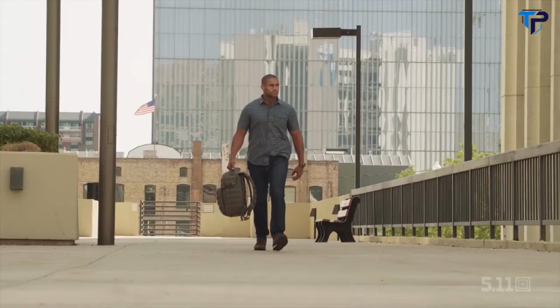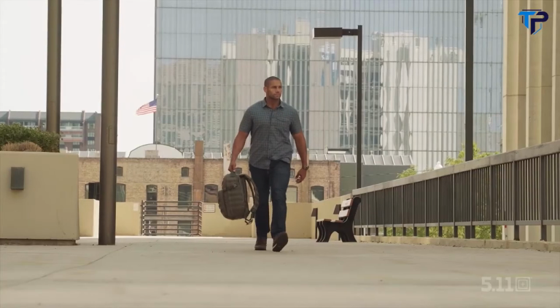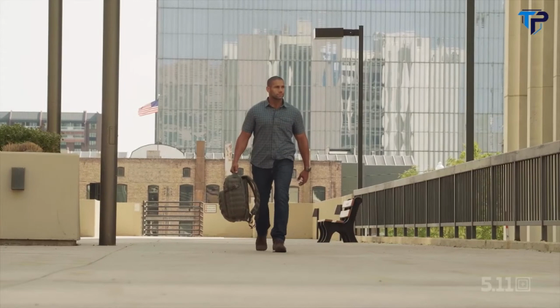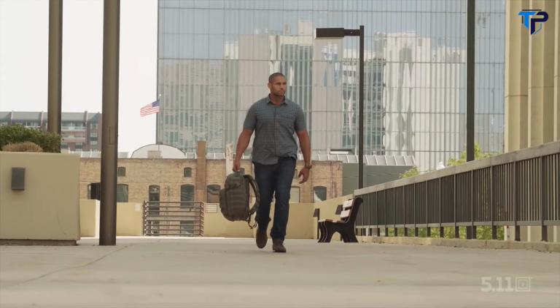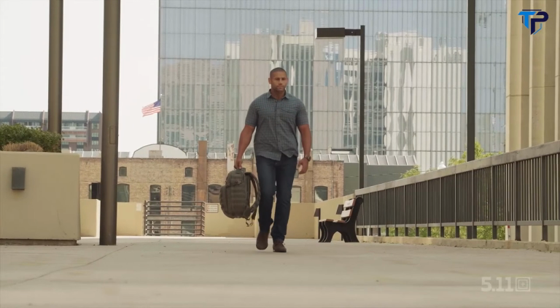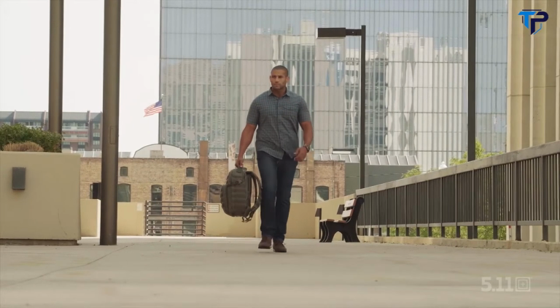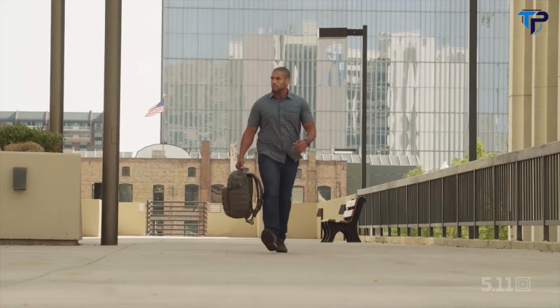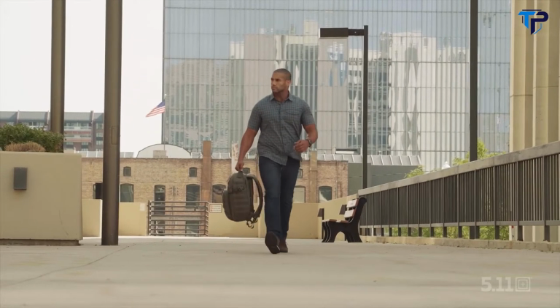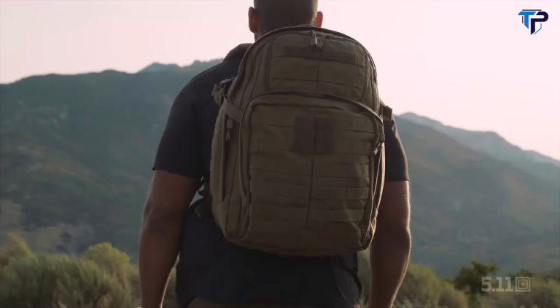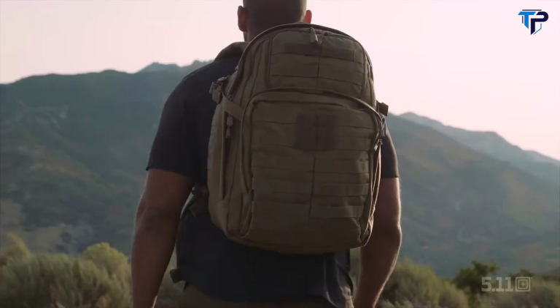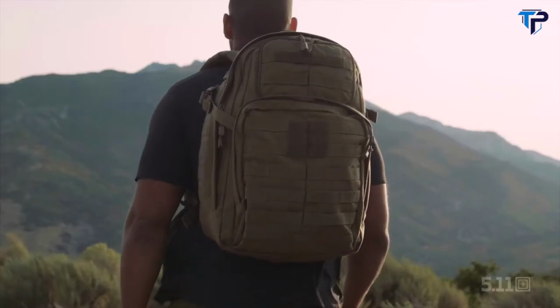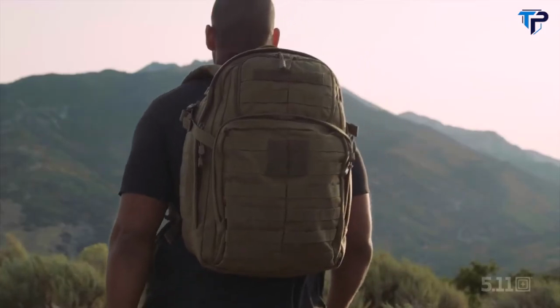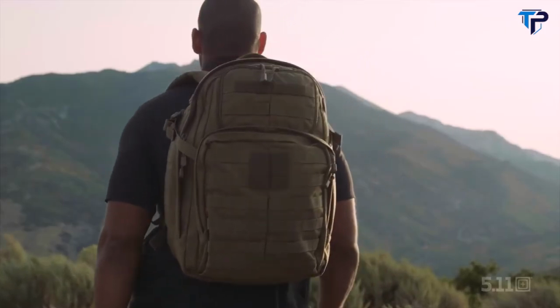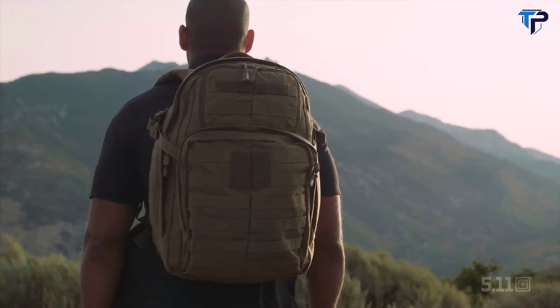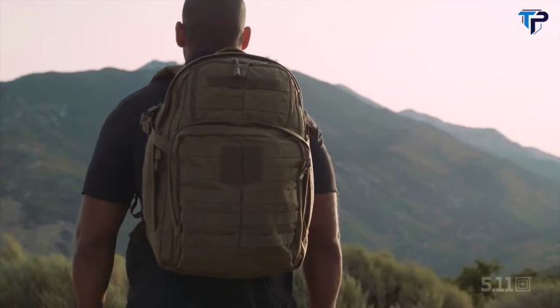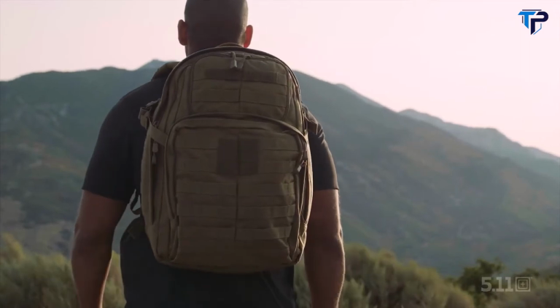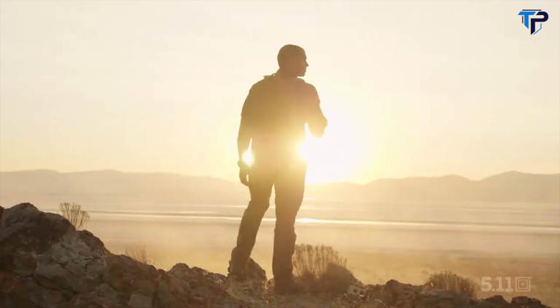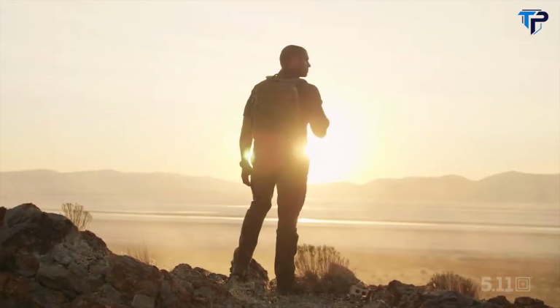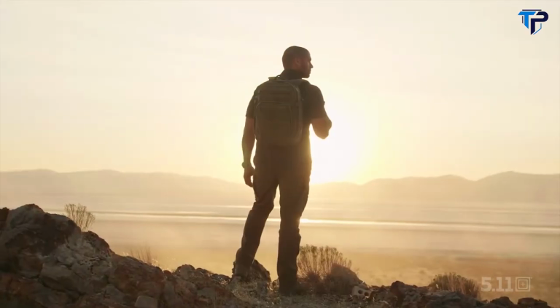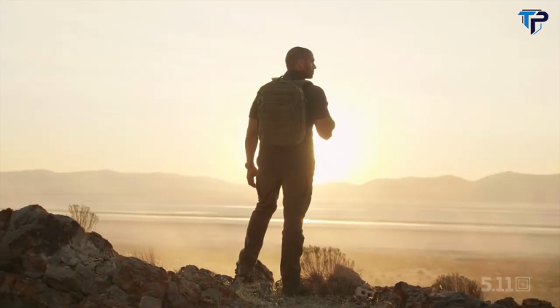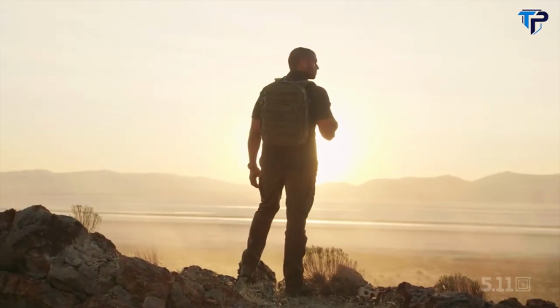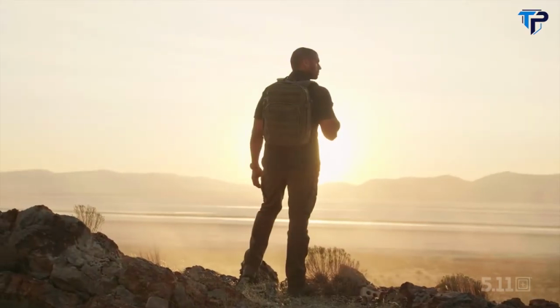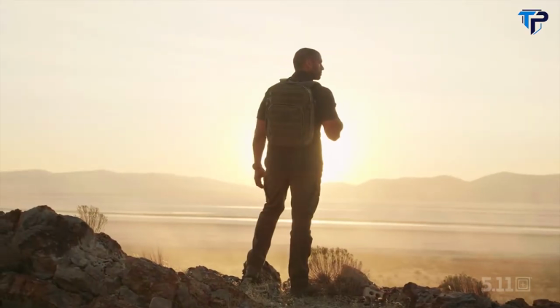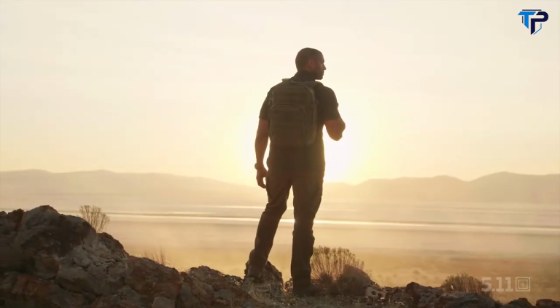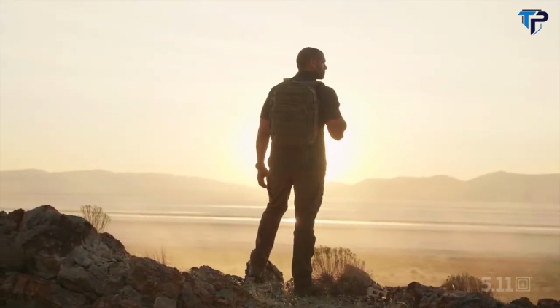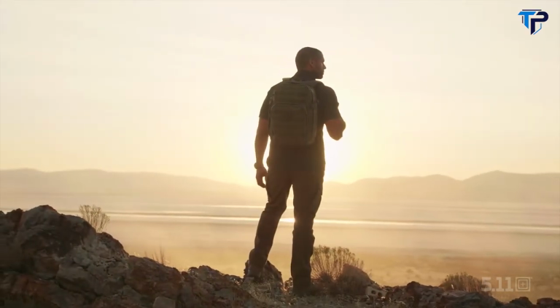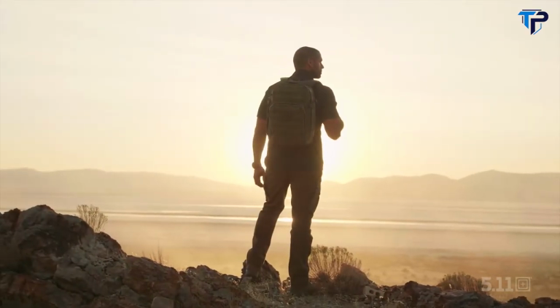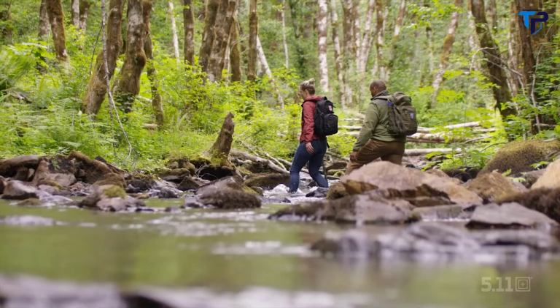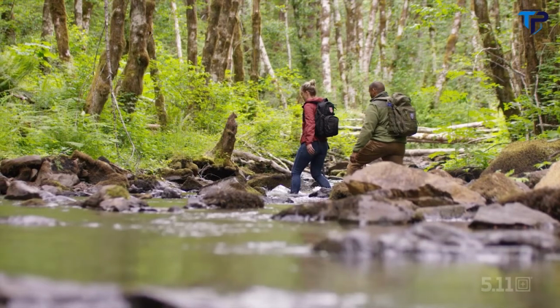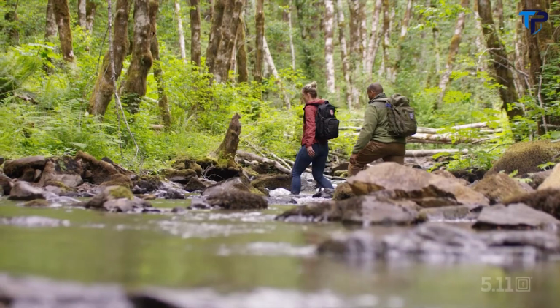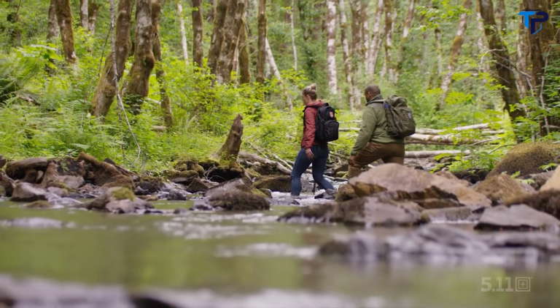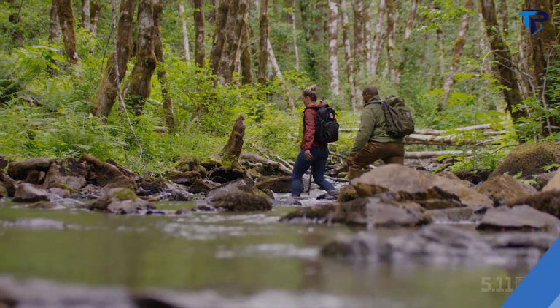The backpack that launched a million missions is gearing up to conquer a million more. Whether you're setting out for duty or adventure, the only limit to the Rush 2.0 series is your imagination.